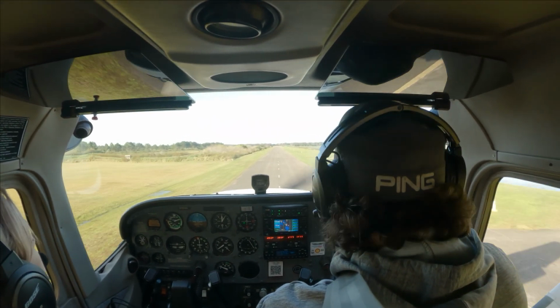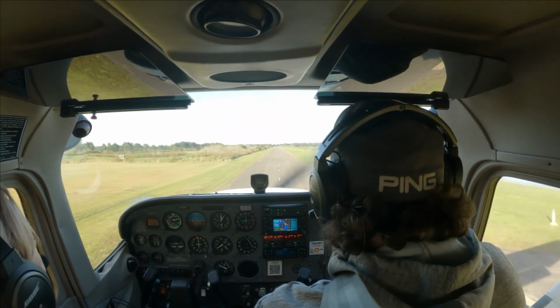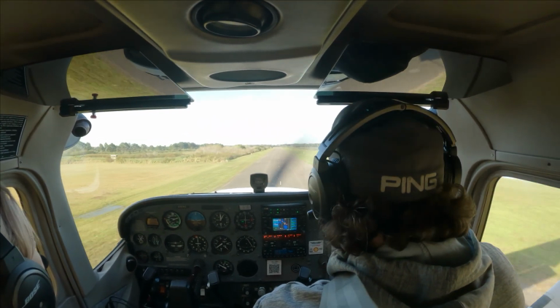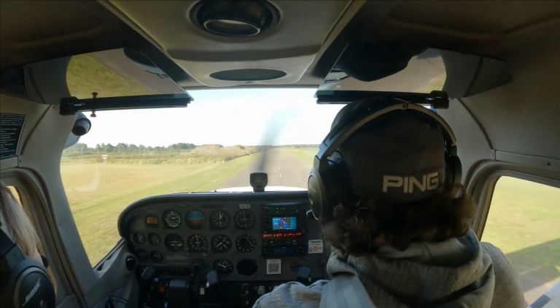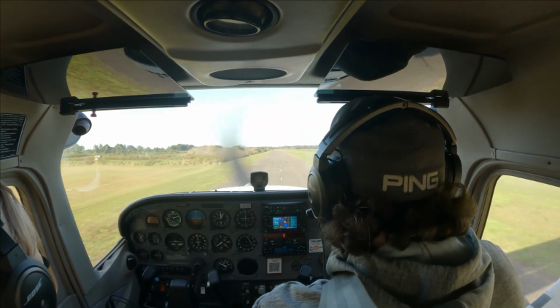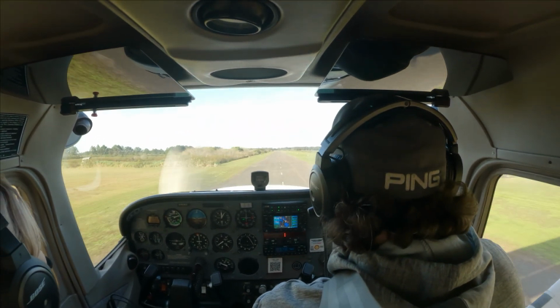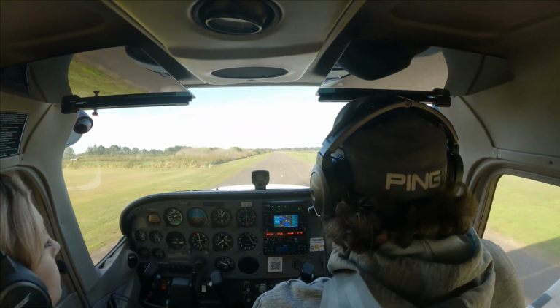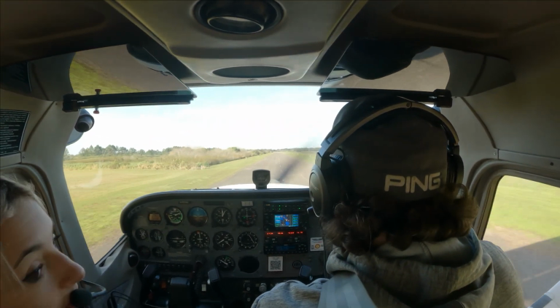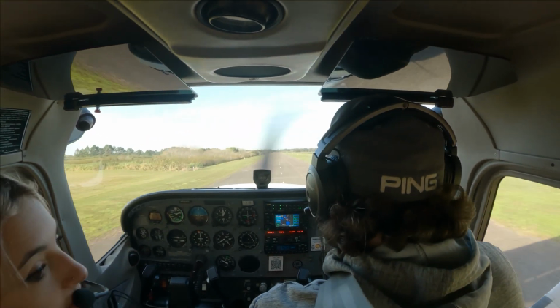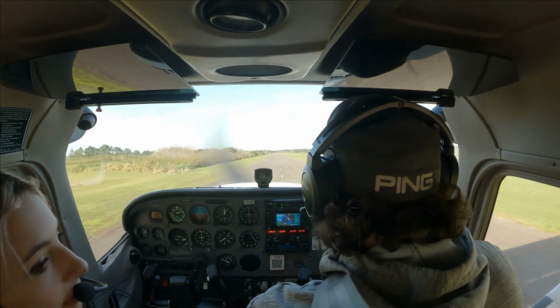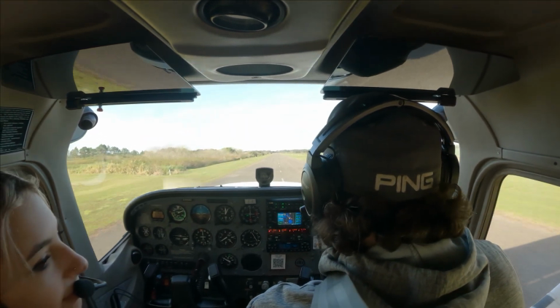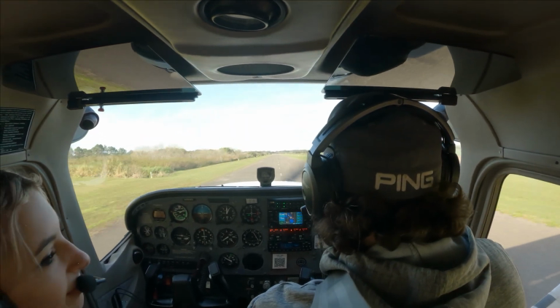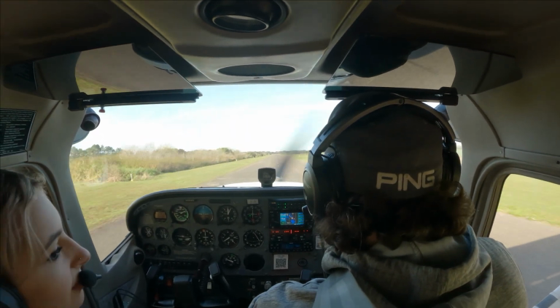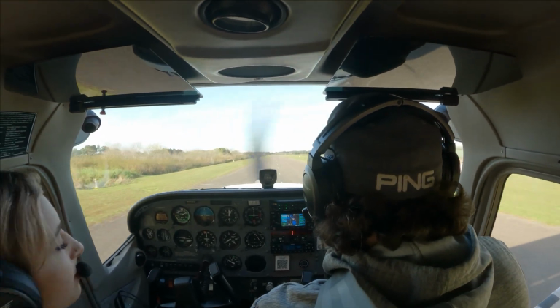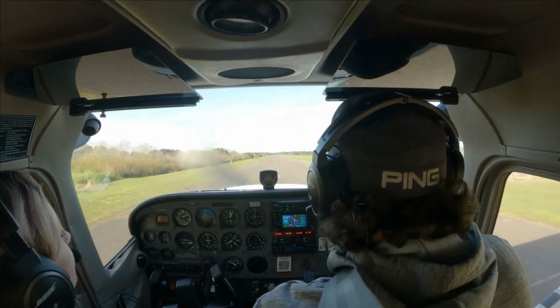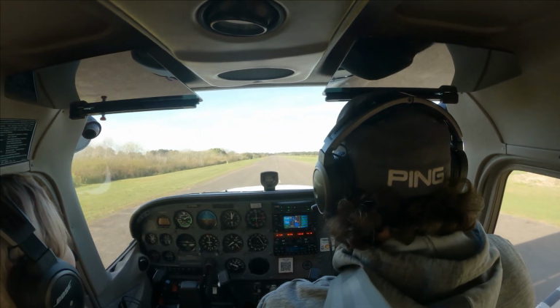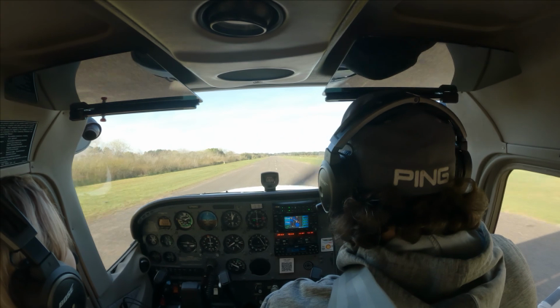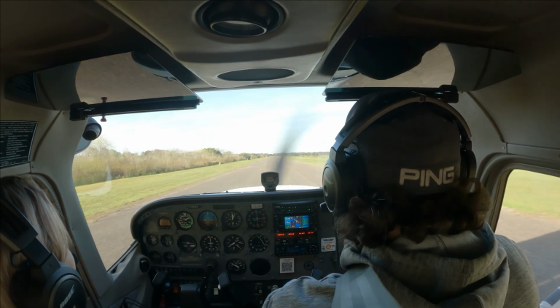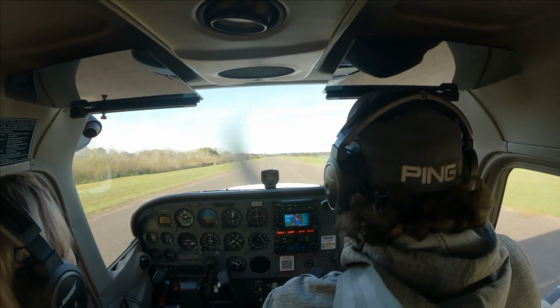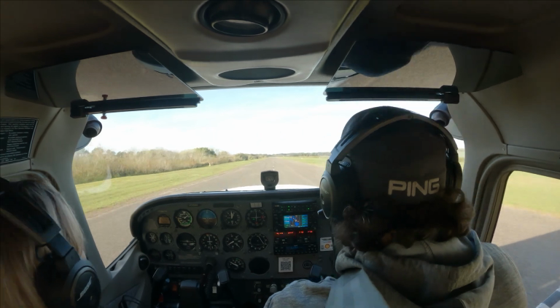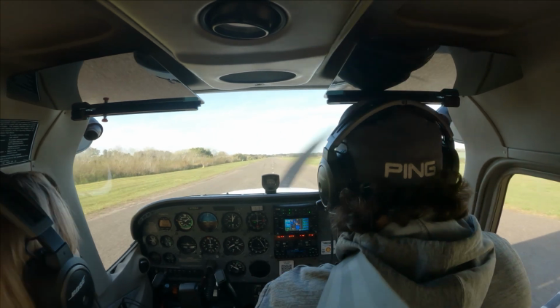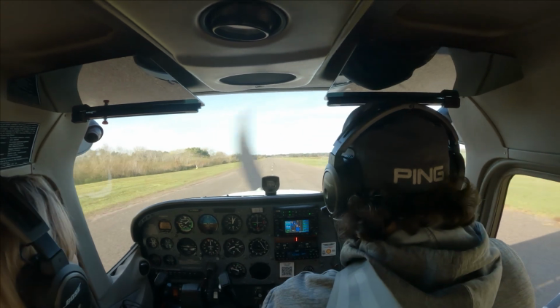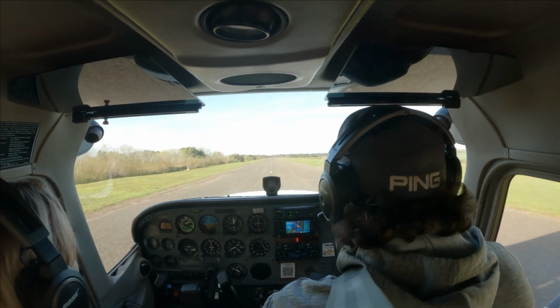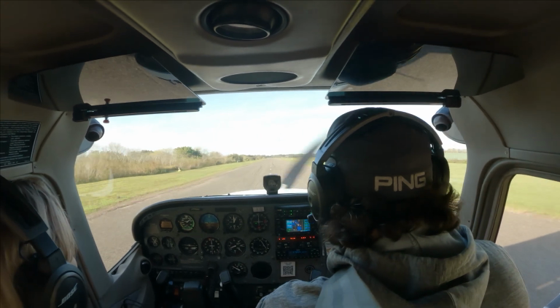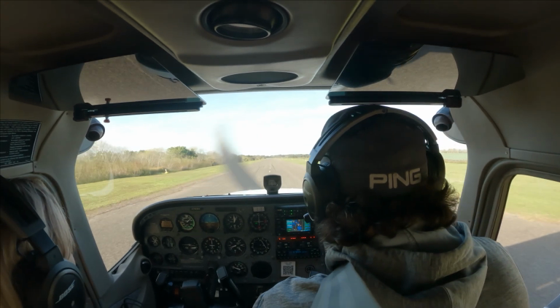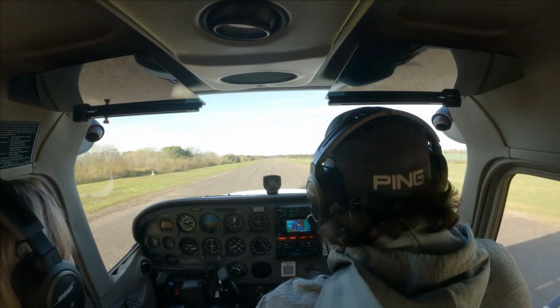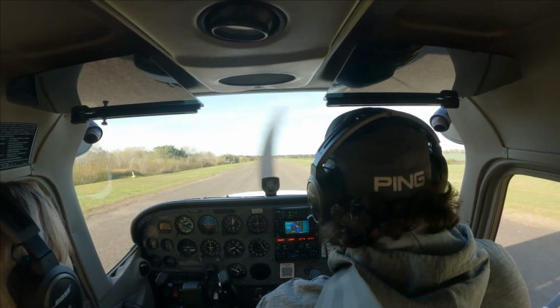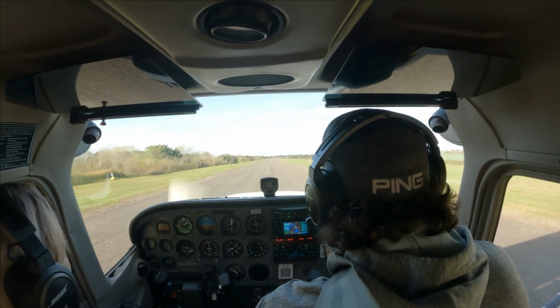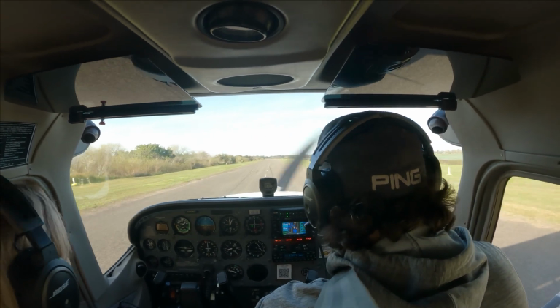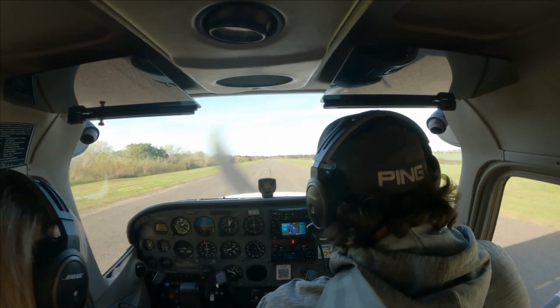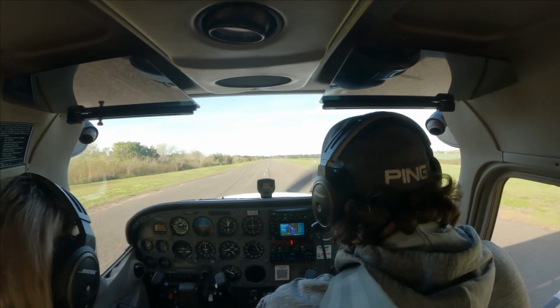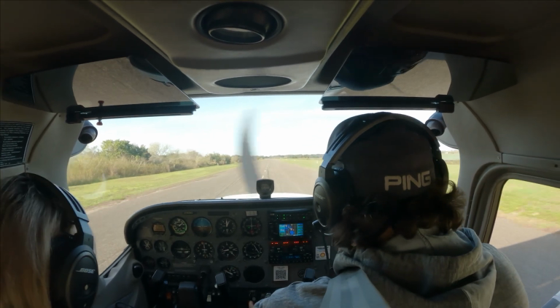My student's not here yet. A little hard landing, but we made it.